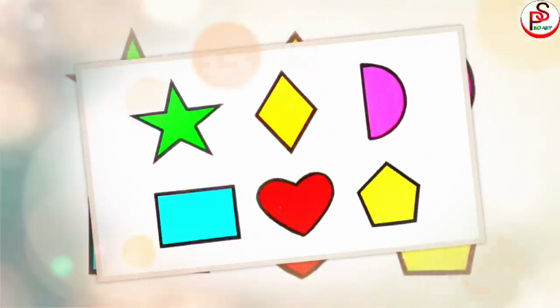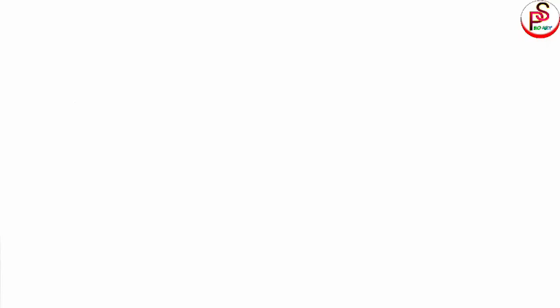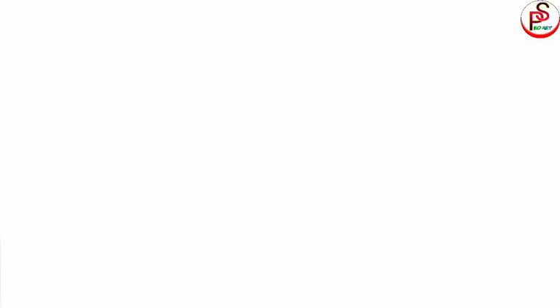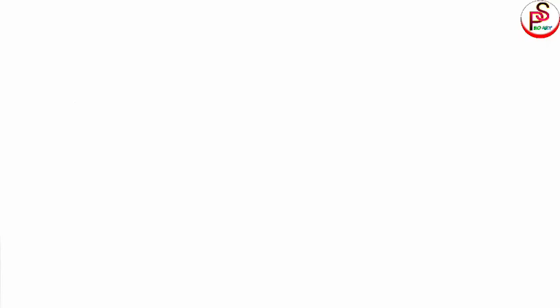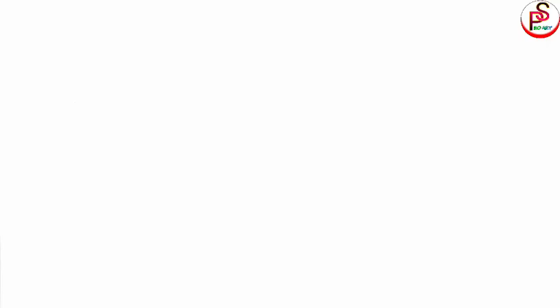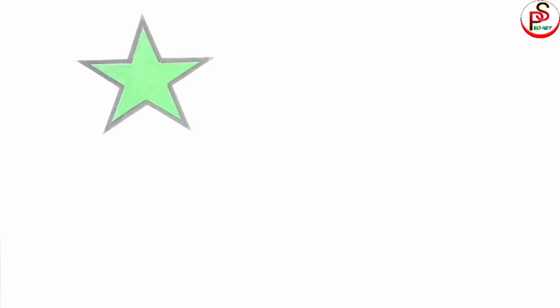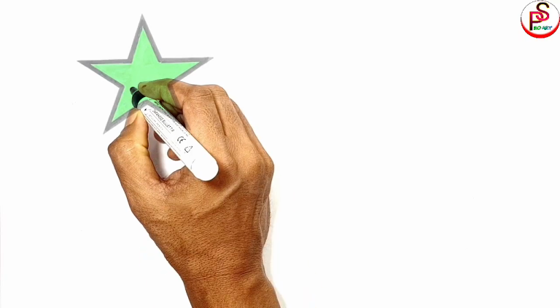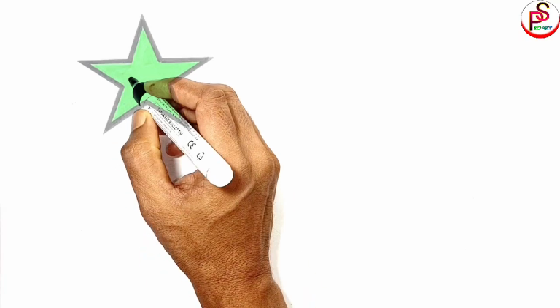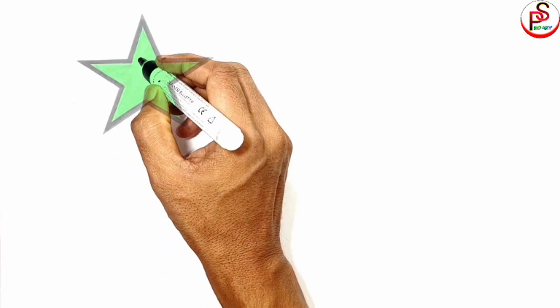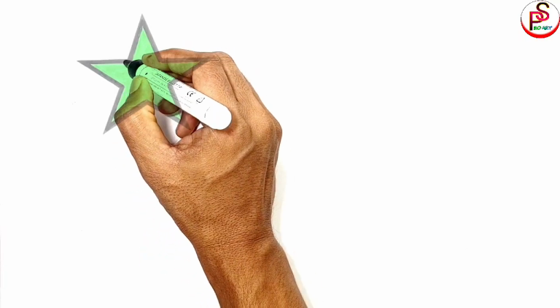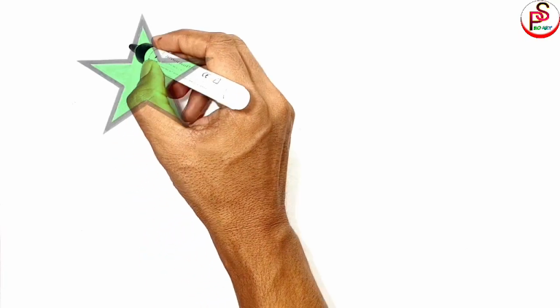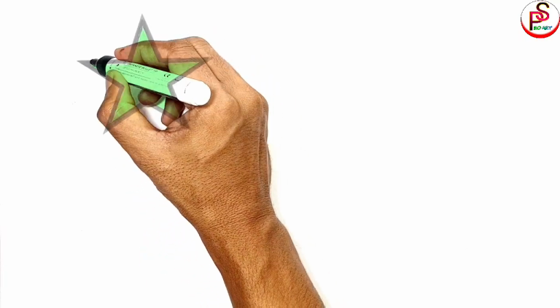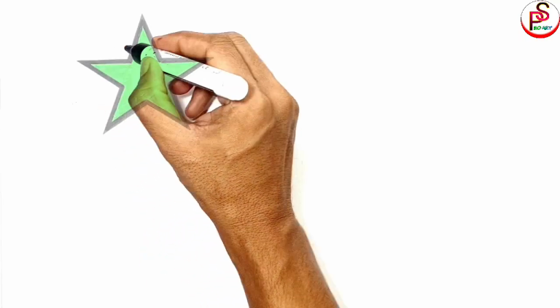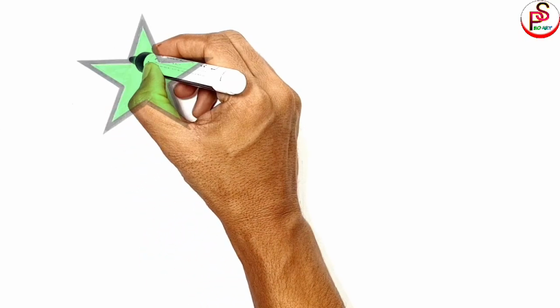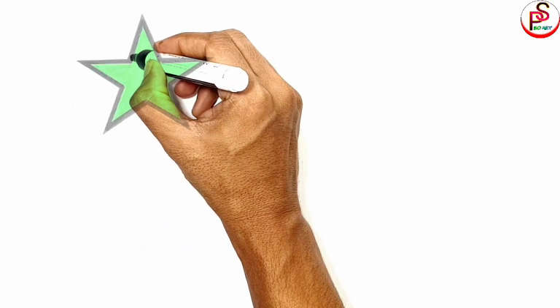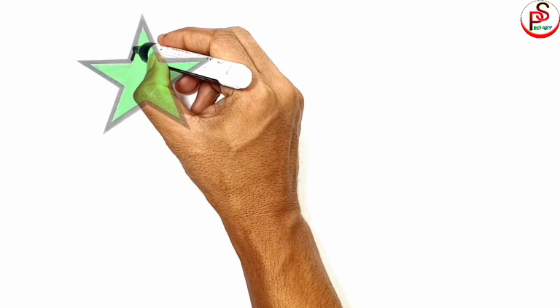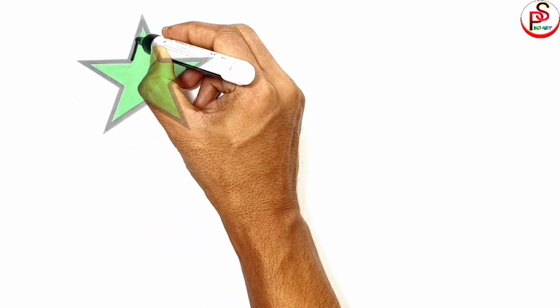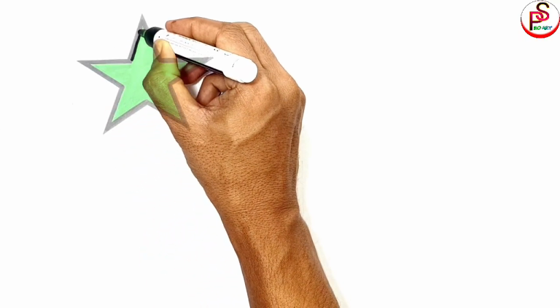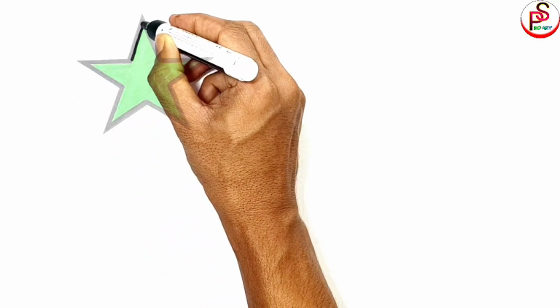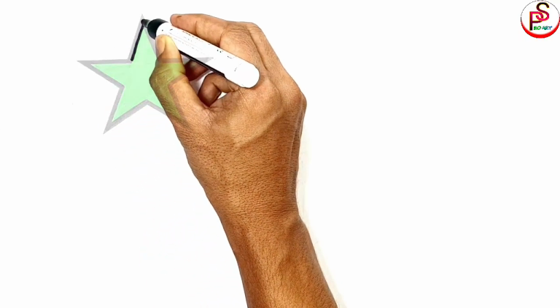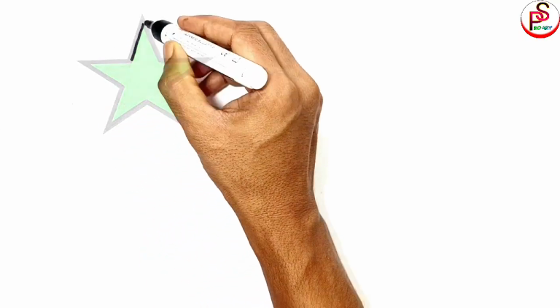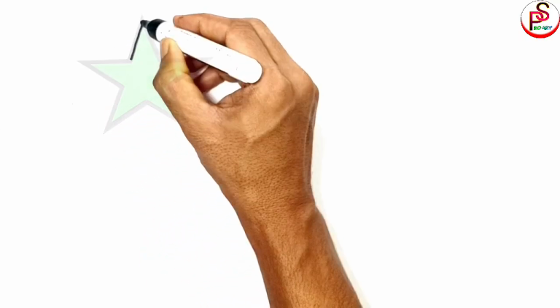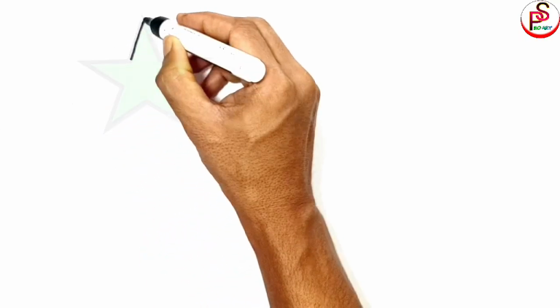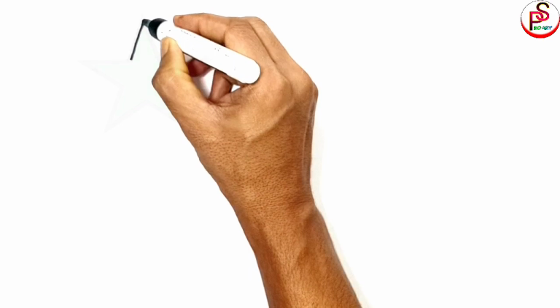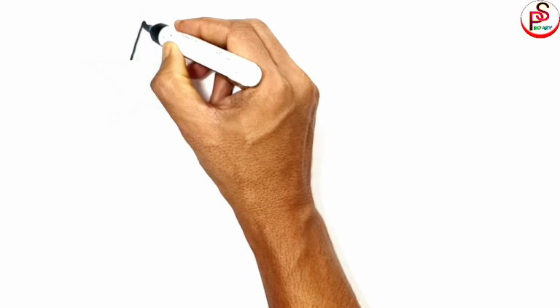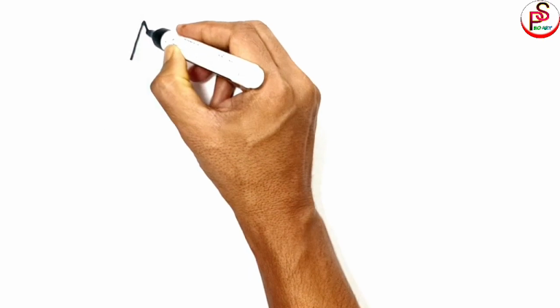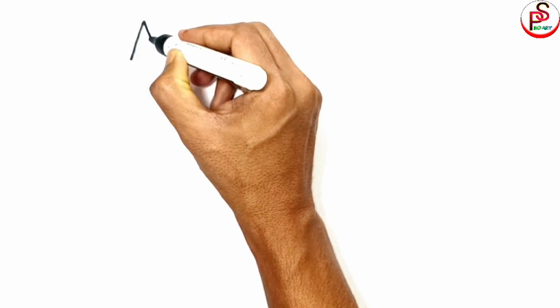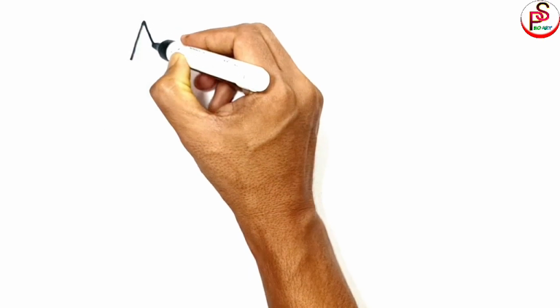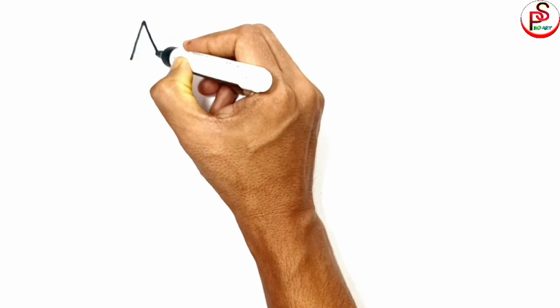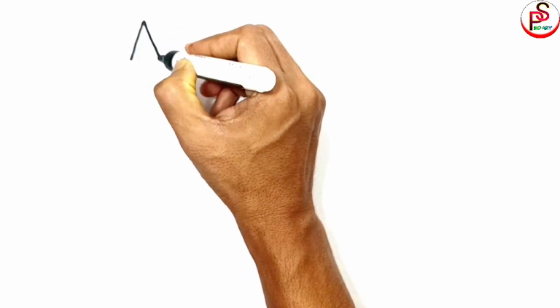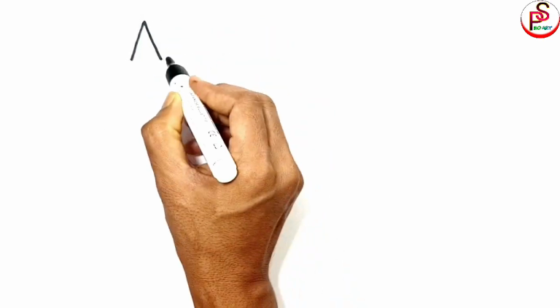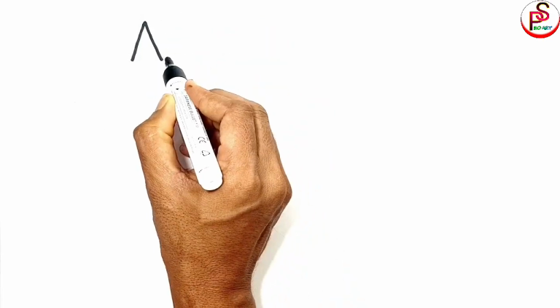Hello everyone, today I am drawing and coloring six different types of shapes. Let's see and learn.